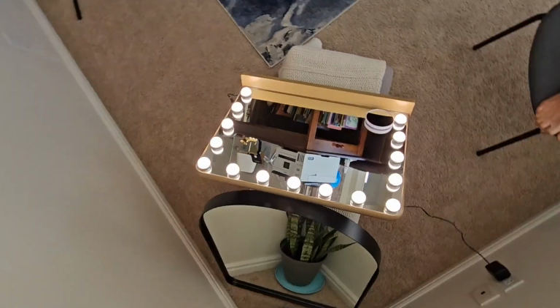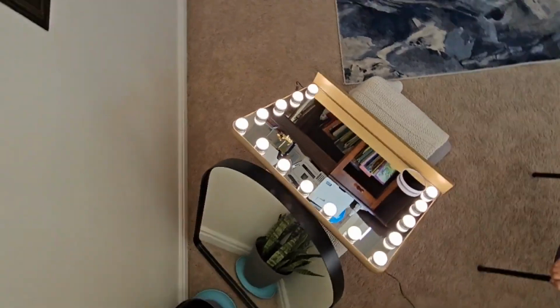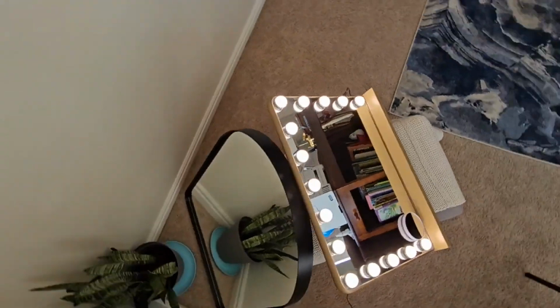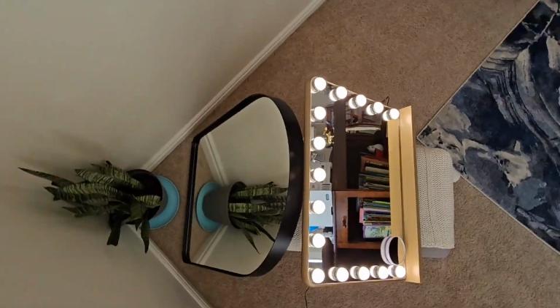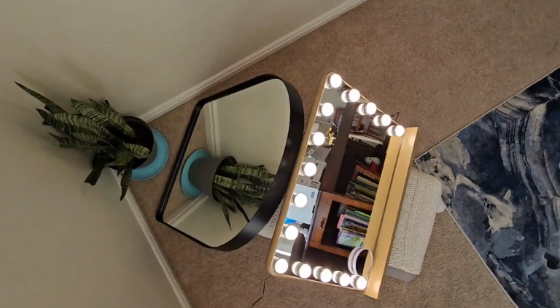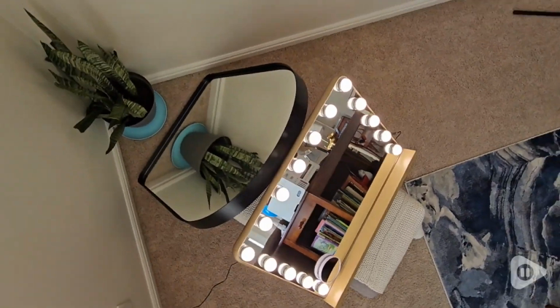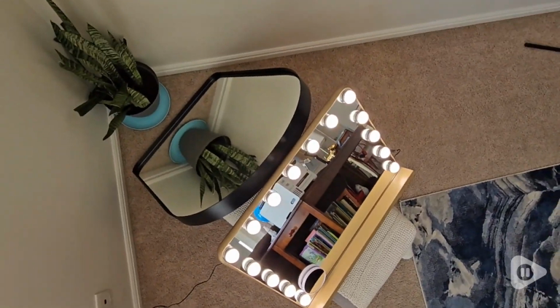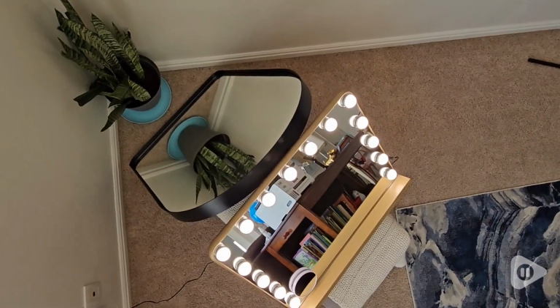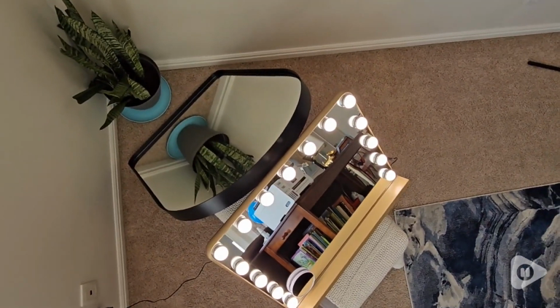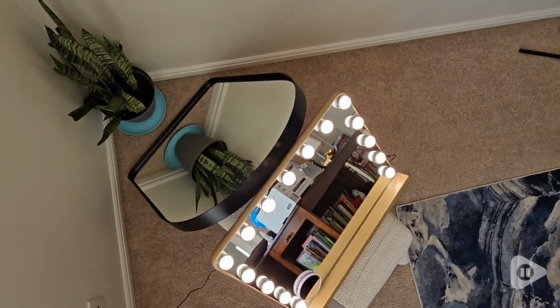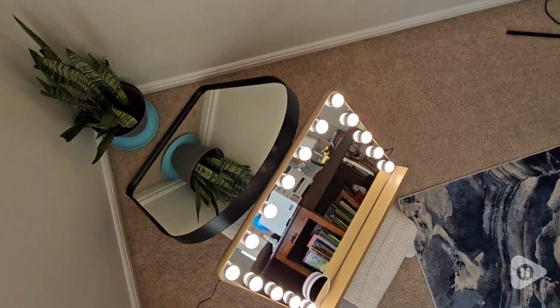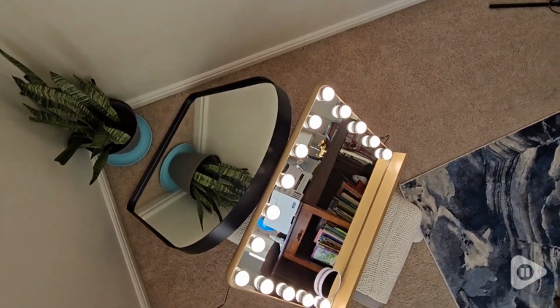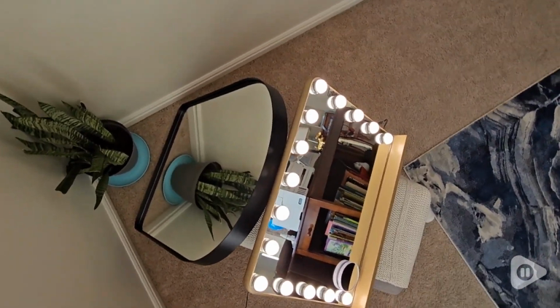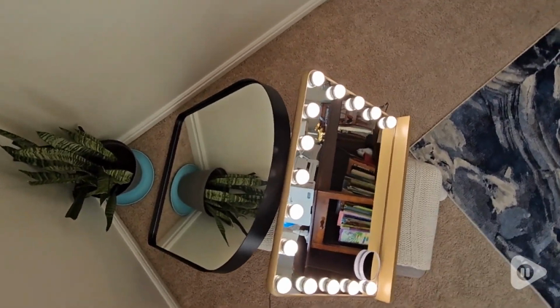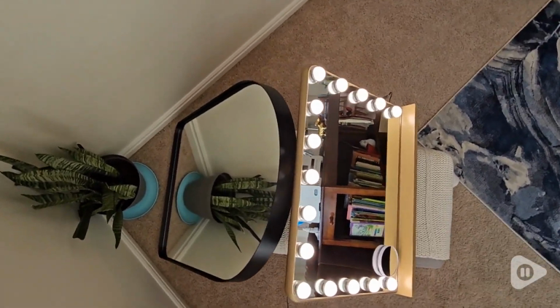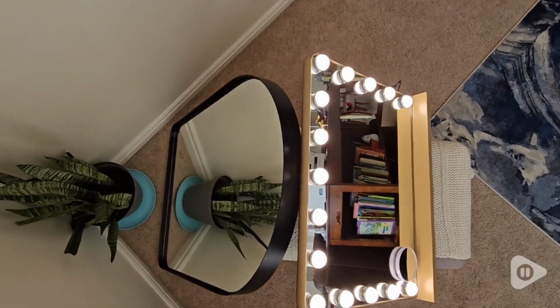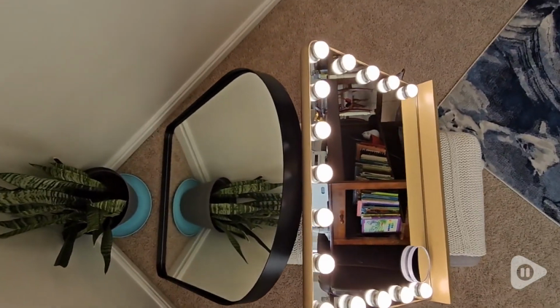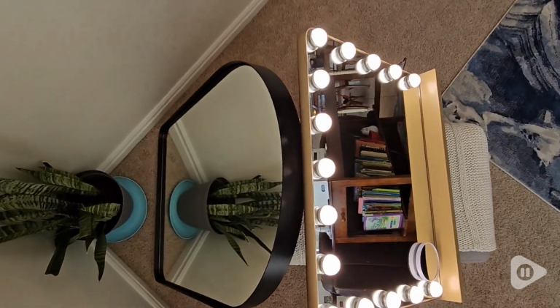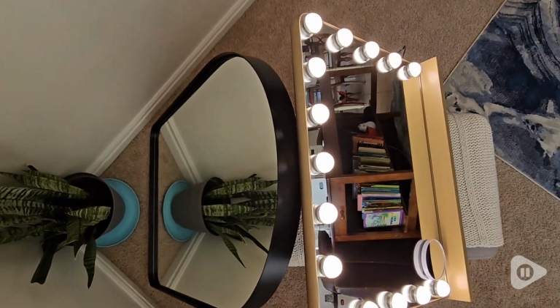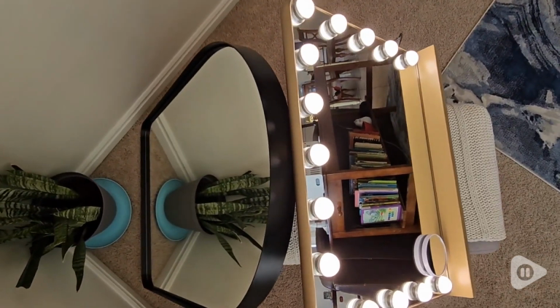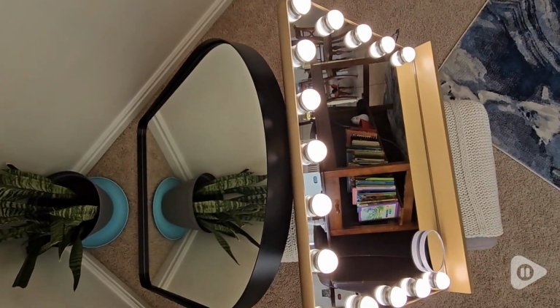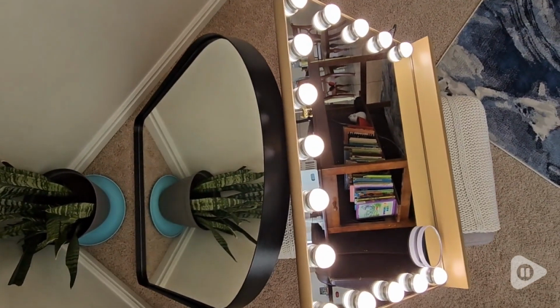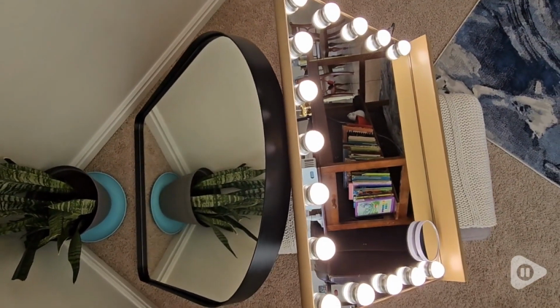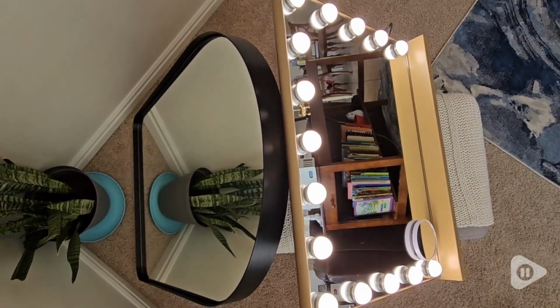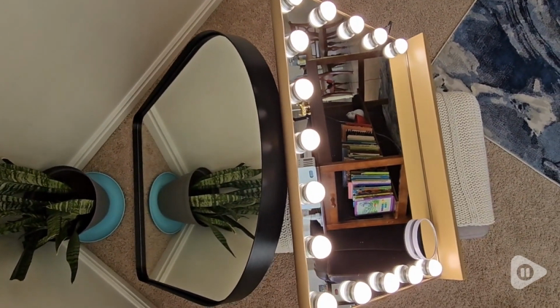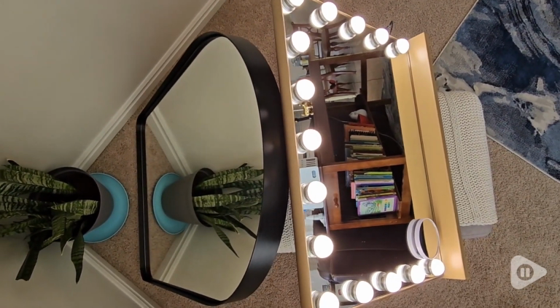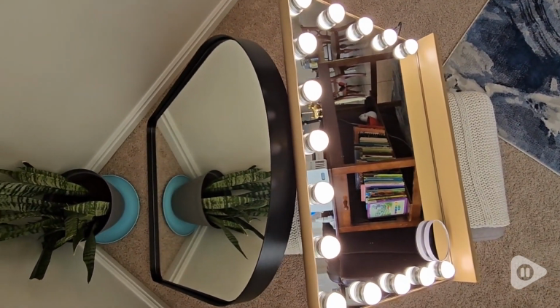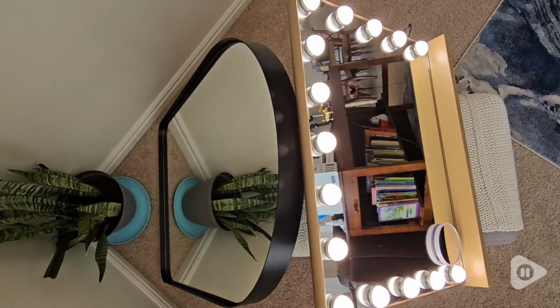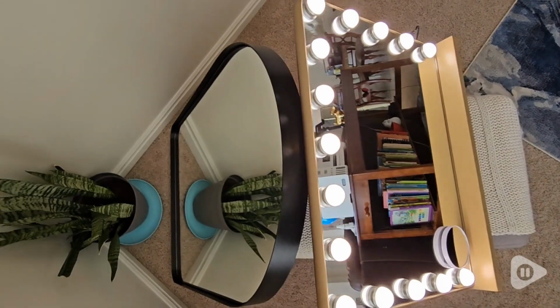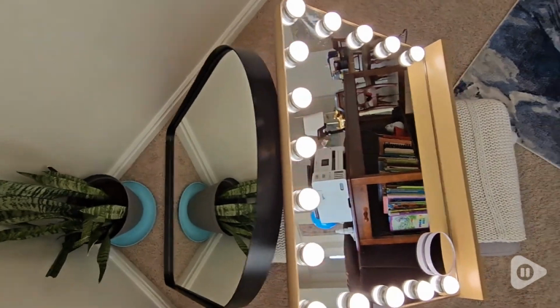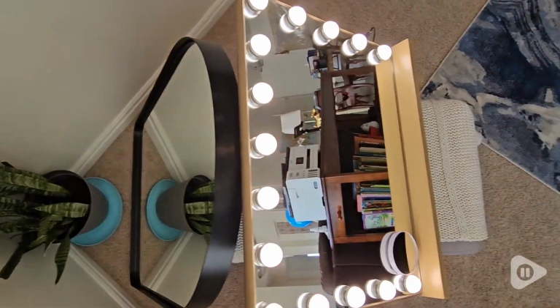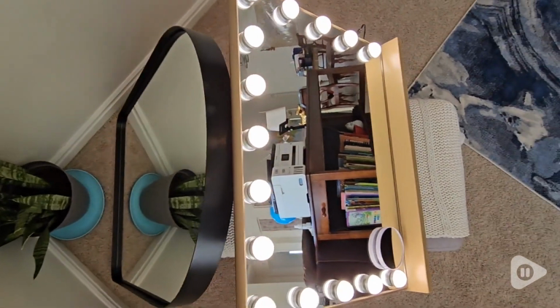T-Tote versus Keon Jin mirror. Both are beautiful and great for the home. Which one do you need?